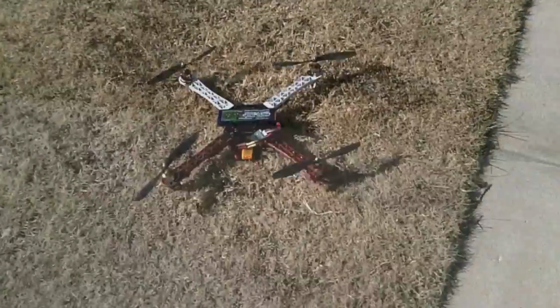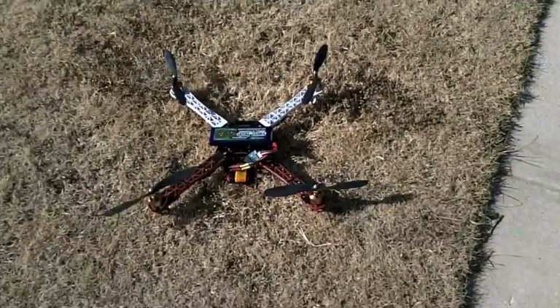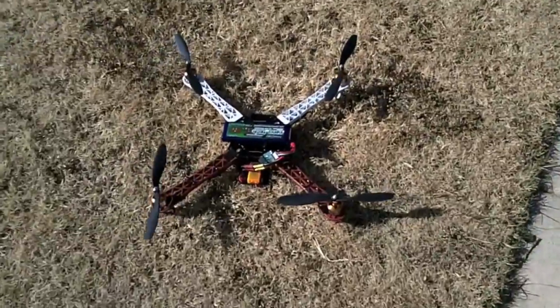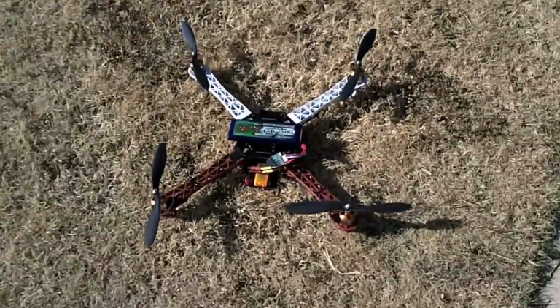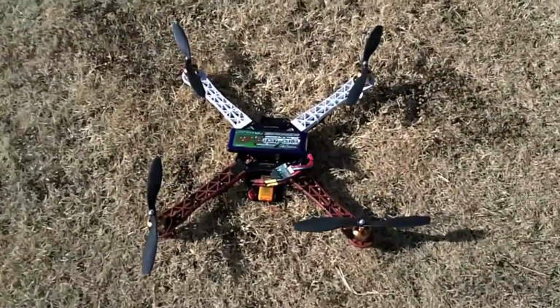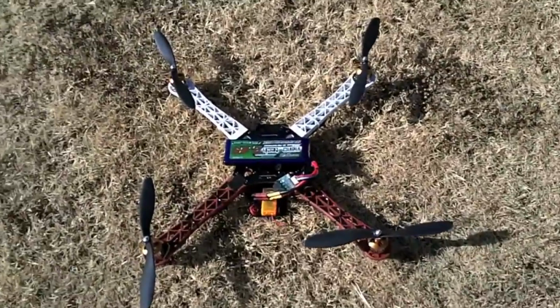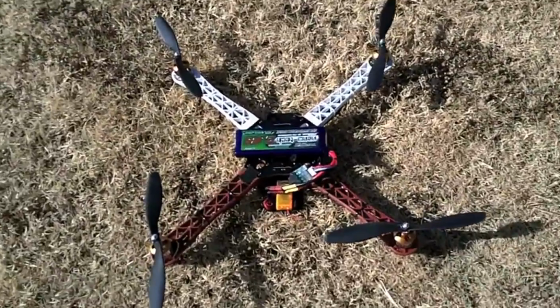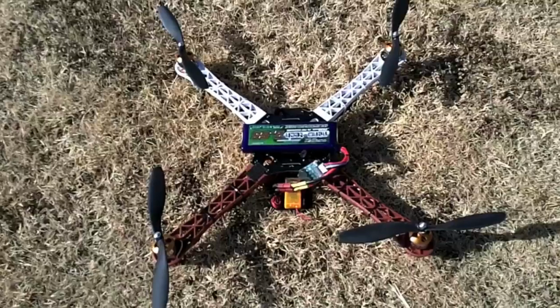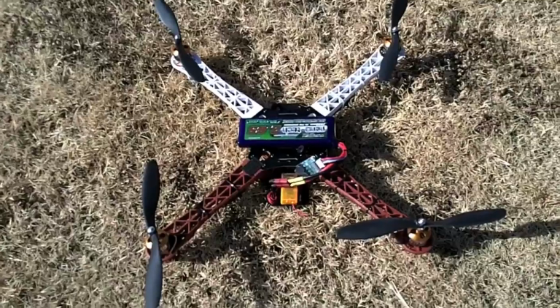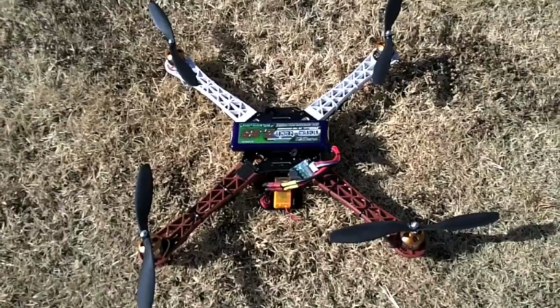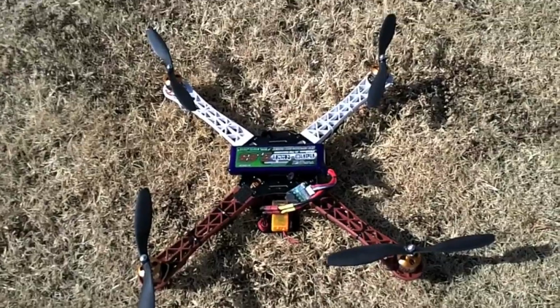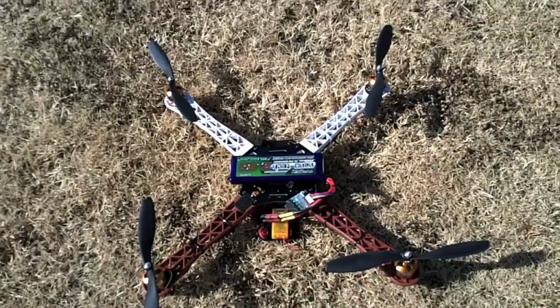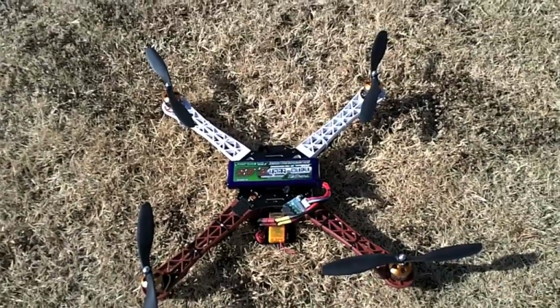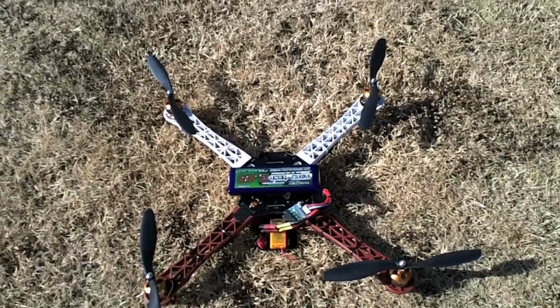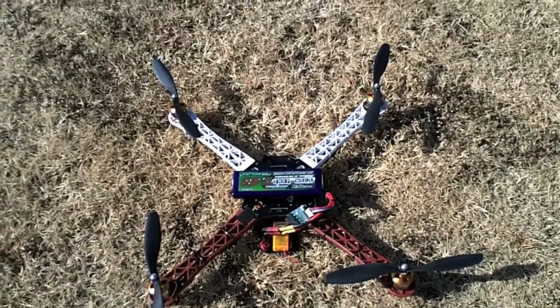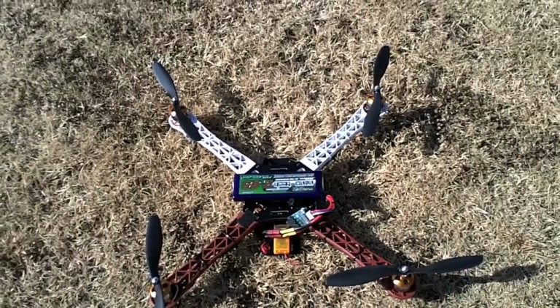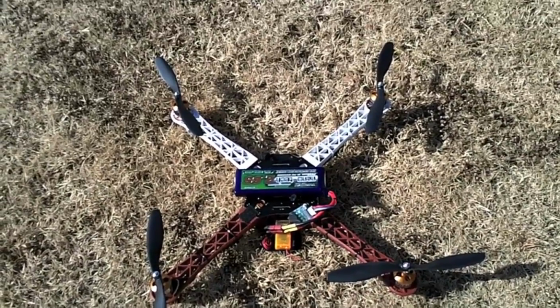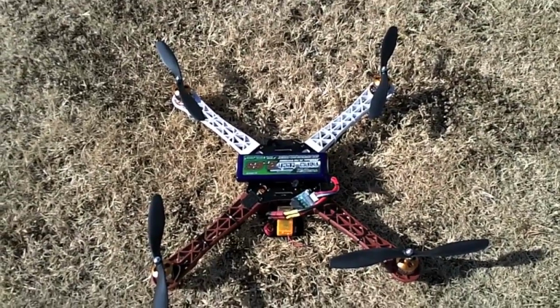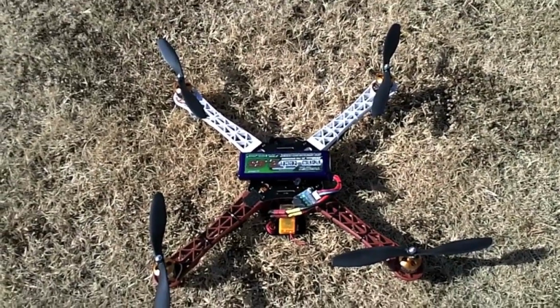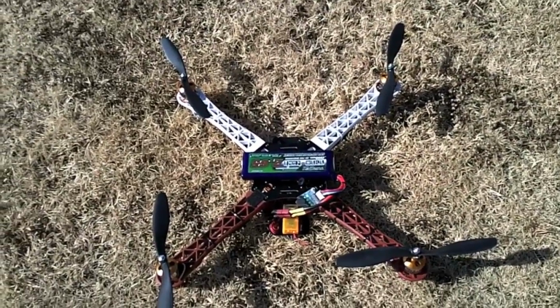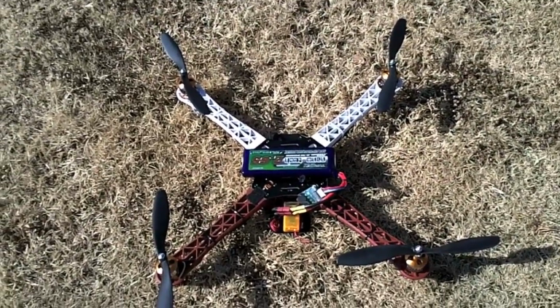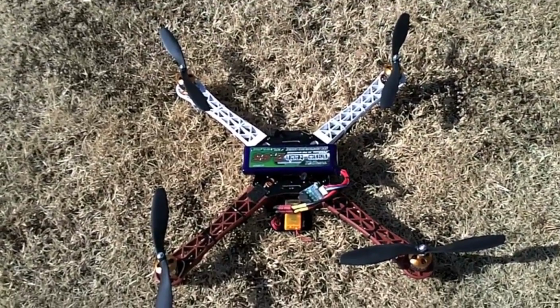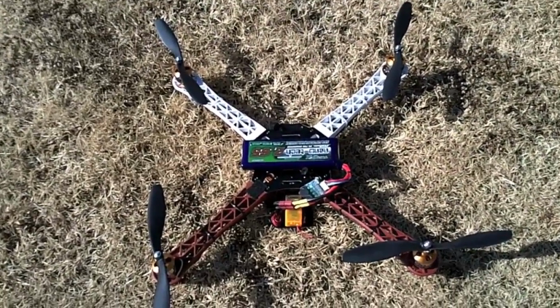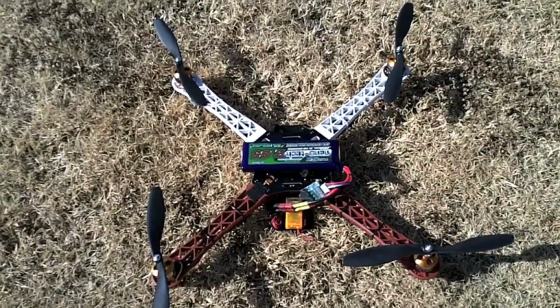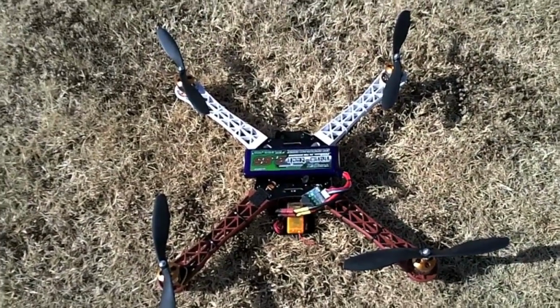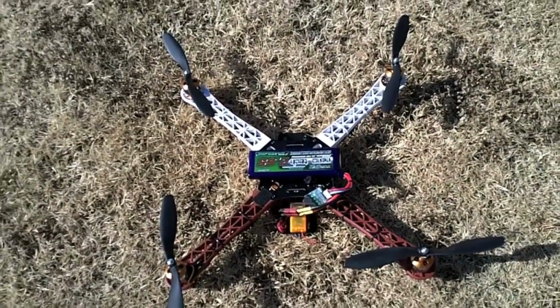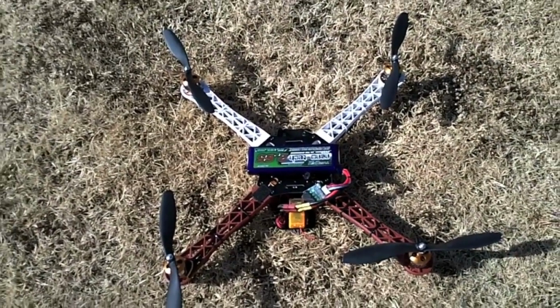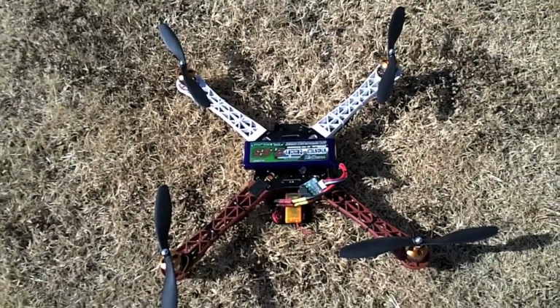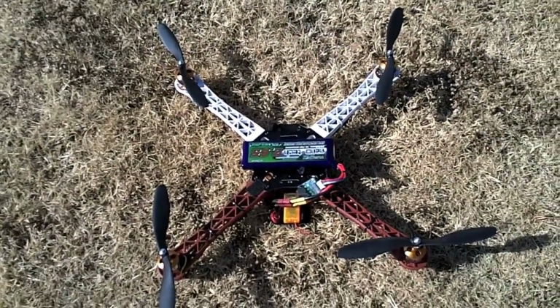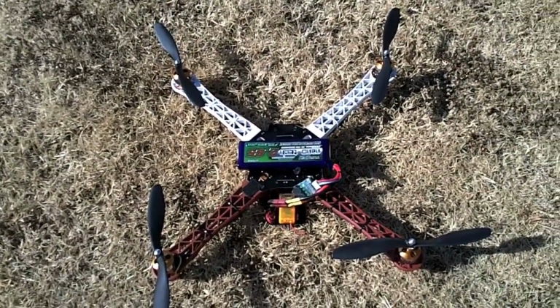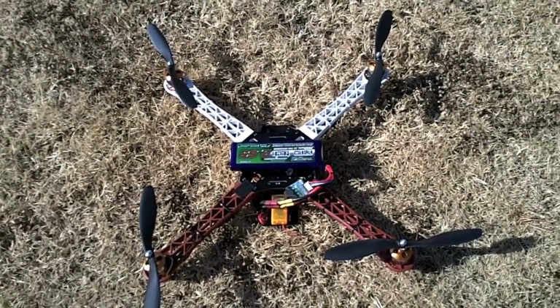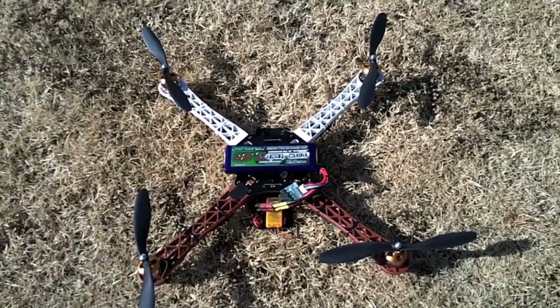Alright, so there she is — my second homemade quadcopter and I'm really happy with it. Thanks for watching, guys.